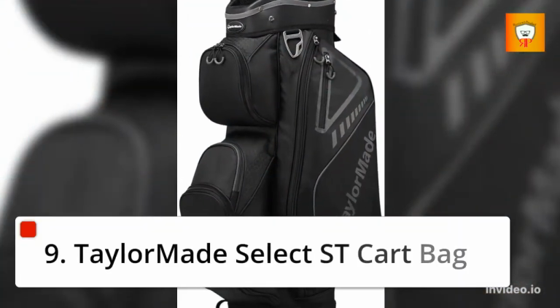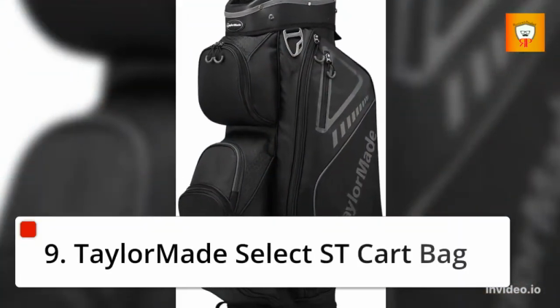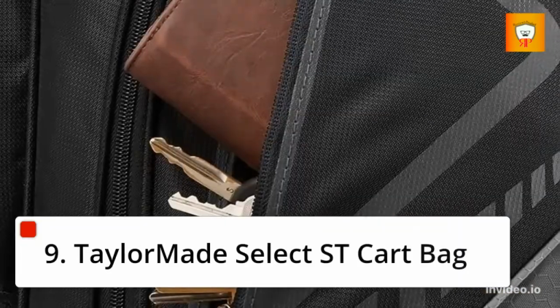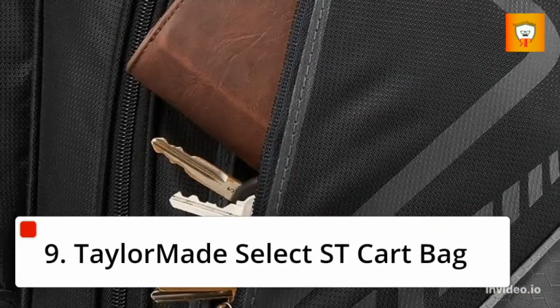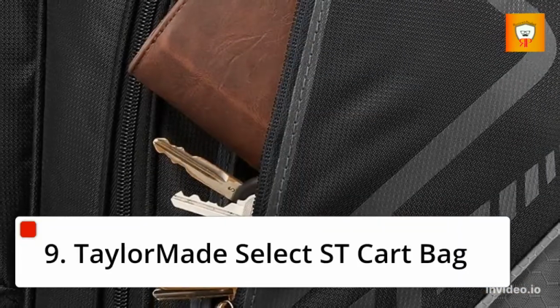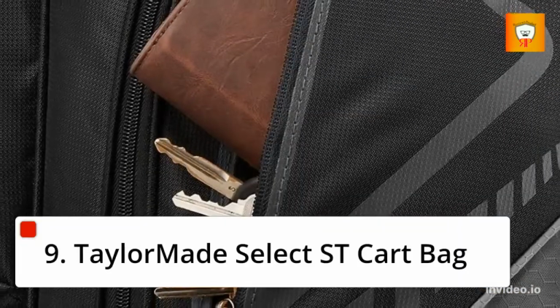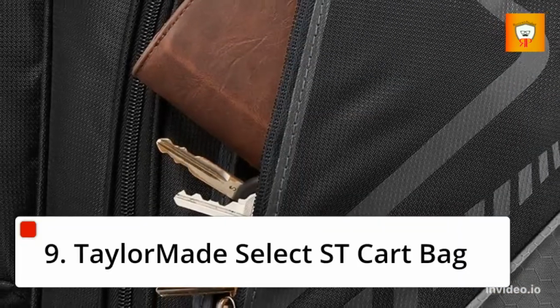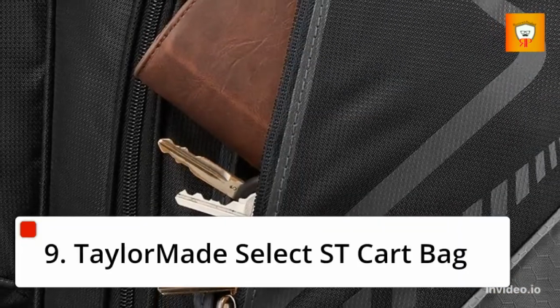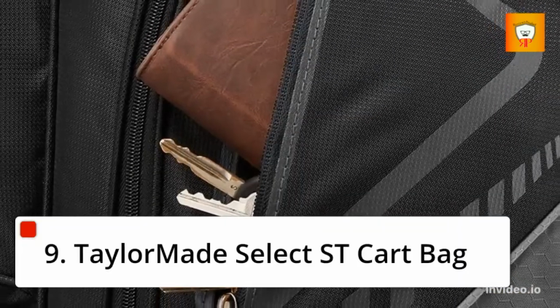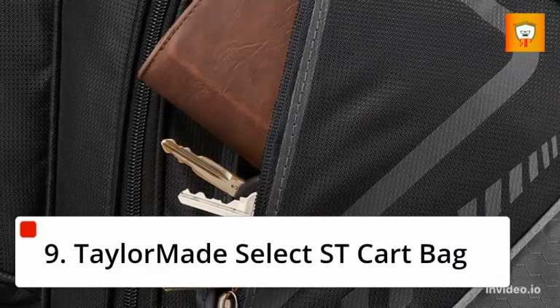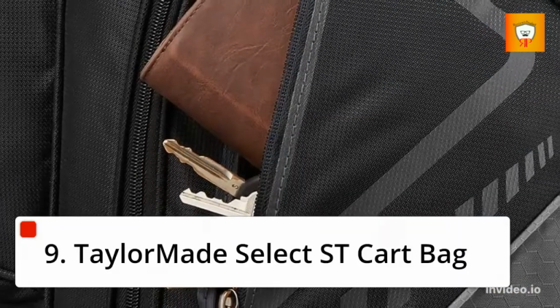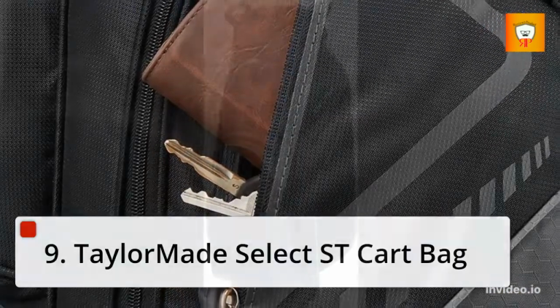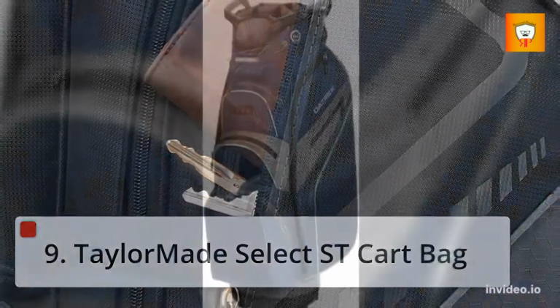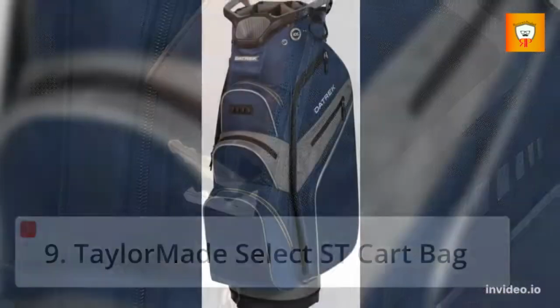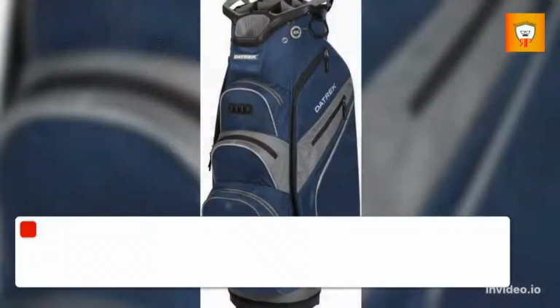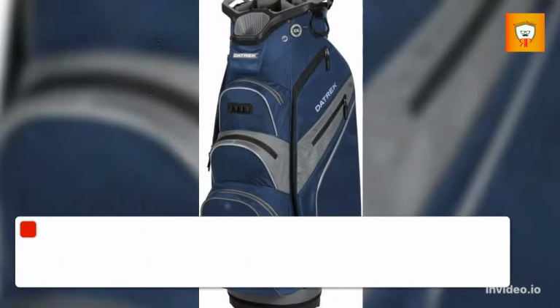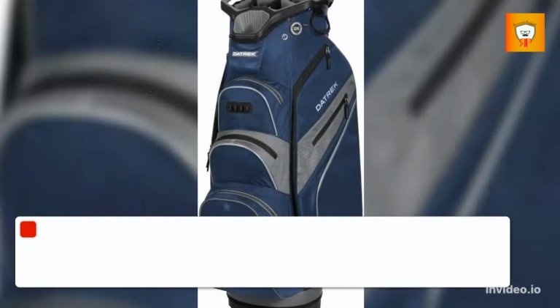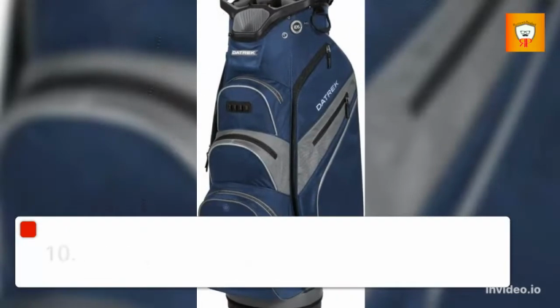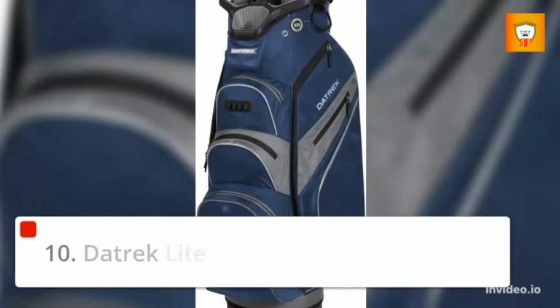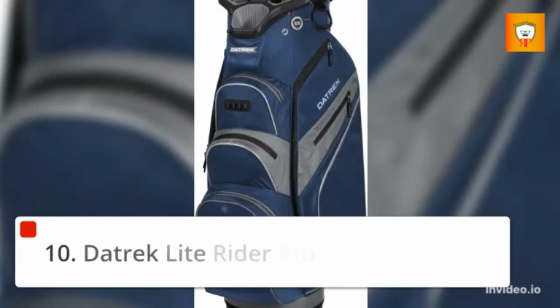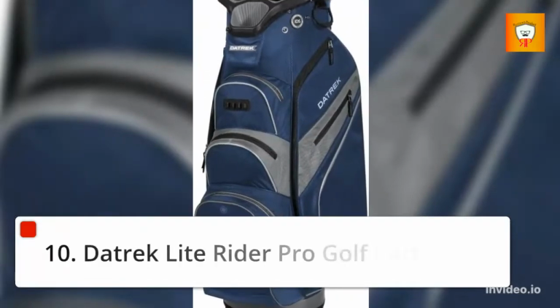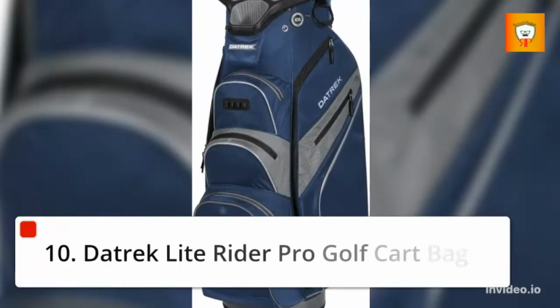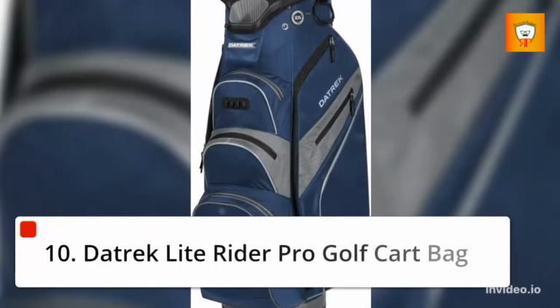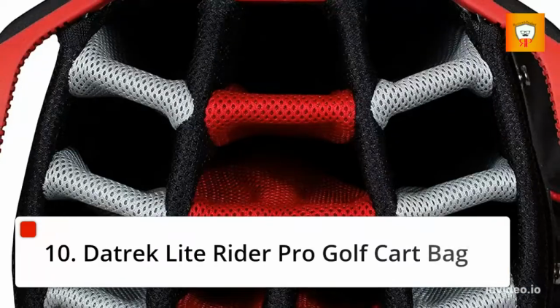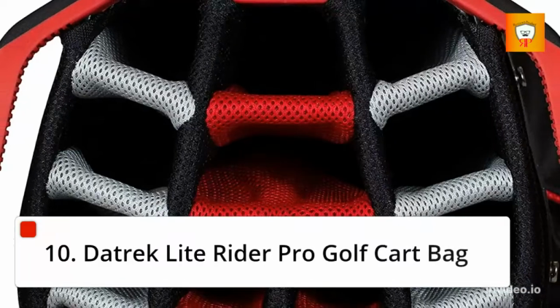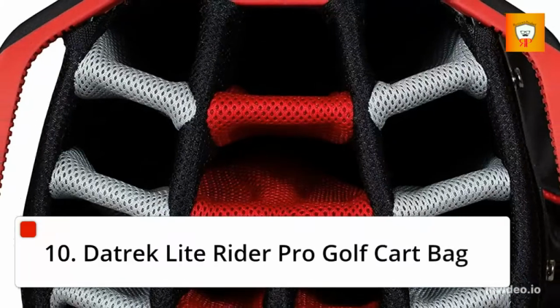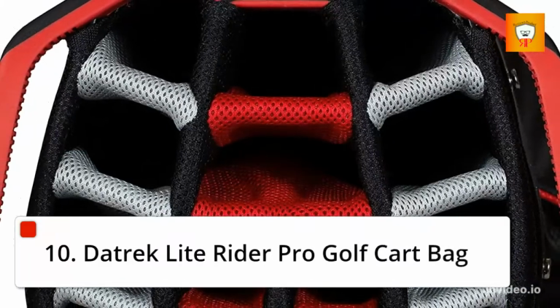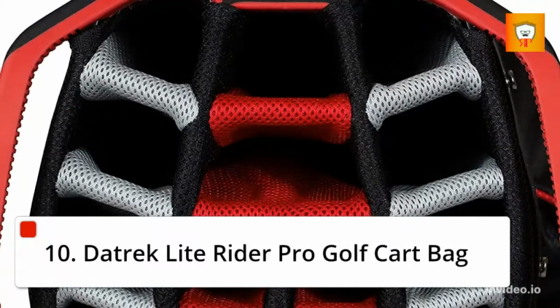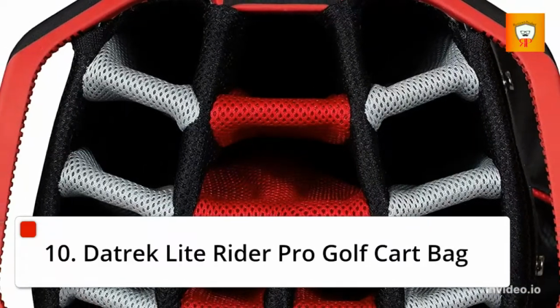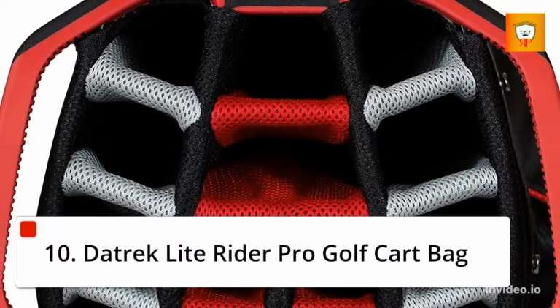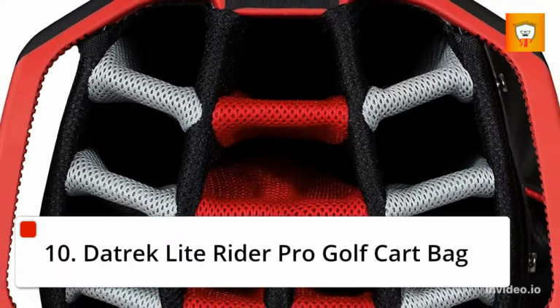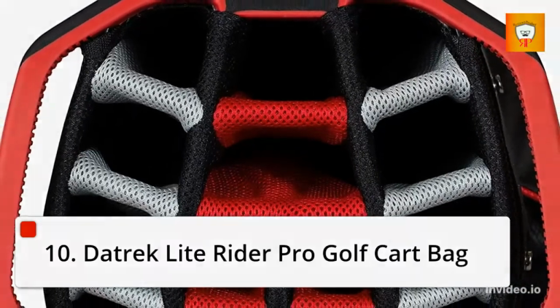9. TaylorMade Select ST Cart Bag. 10. Datrek Light Rider Pro Golf Cart Bag.